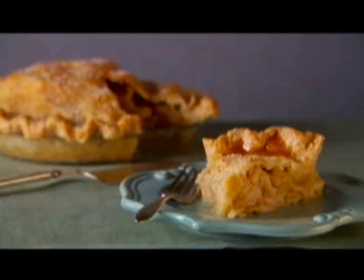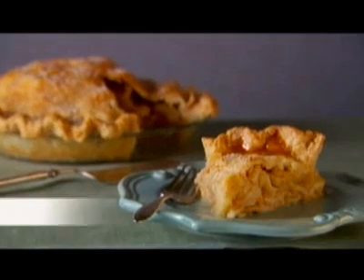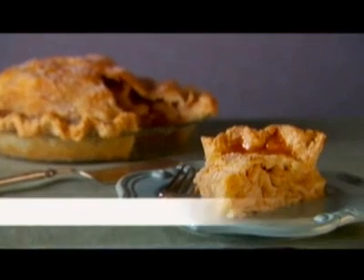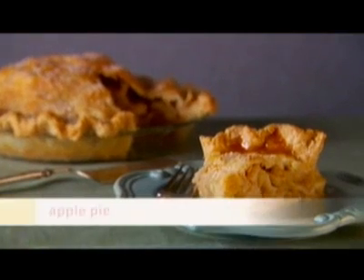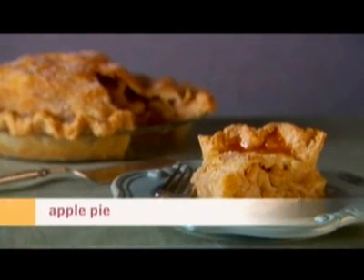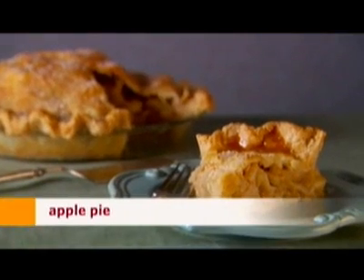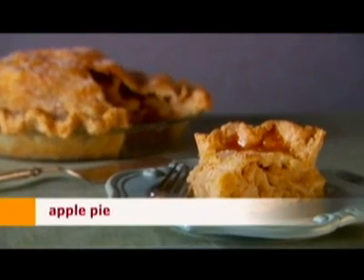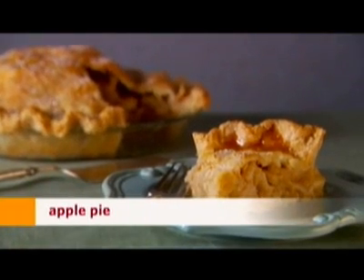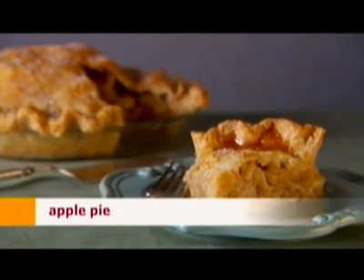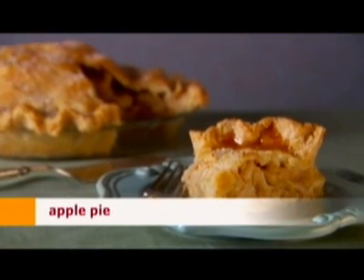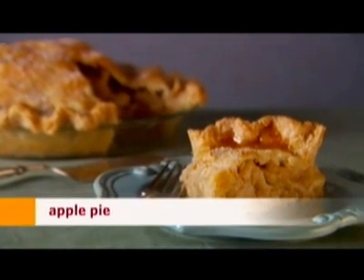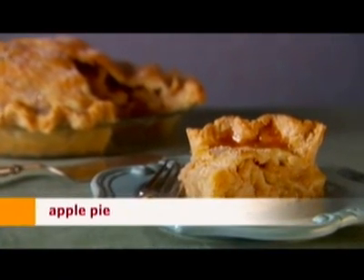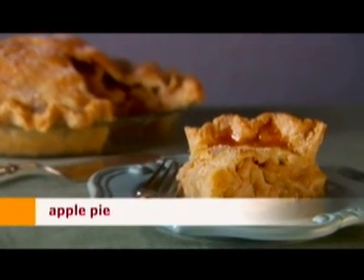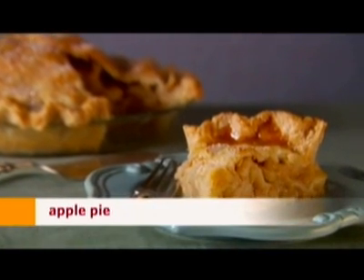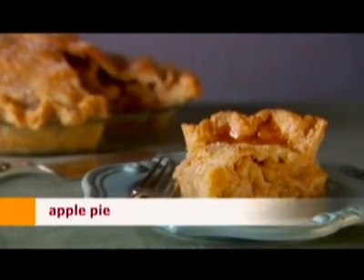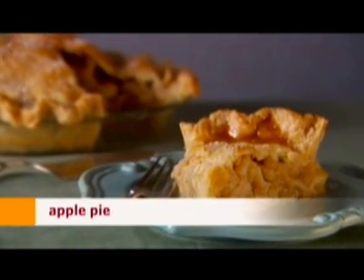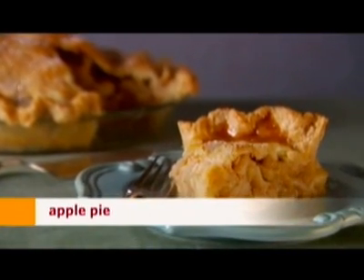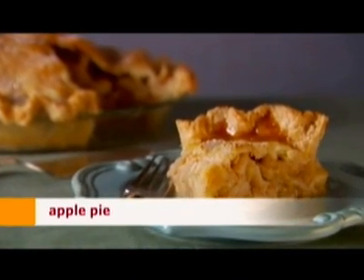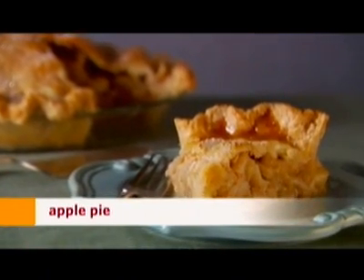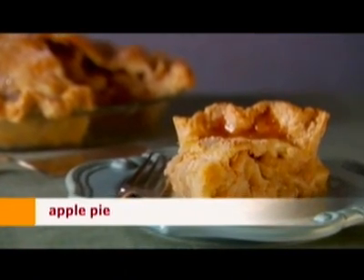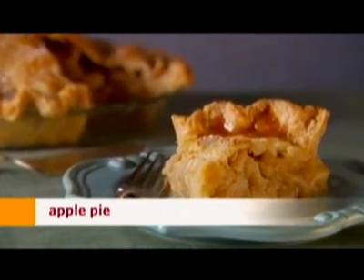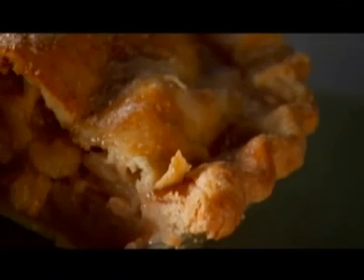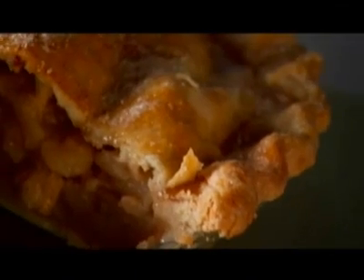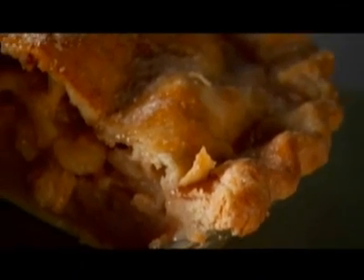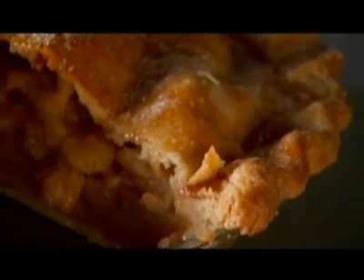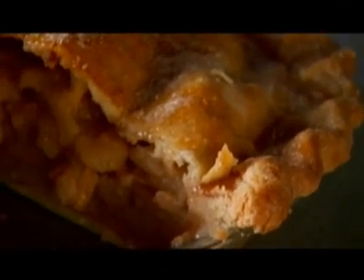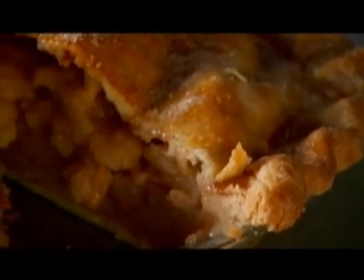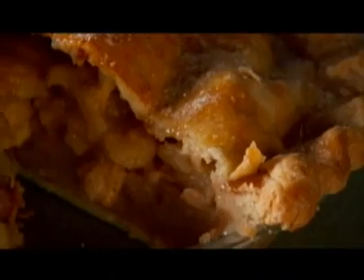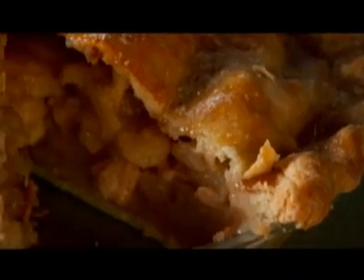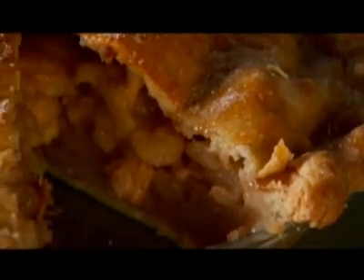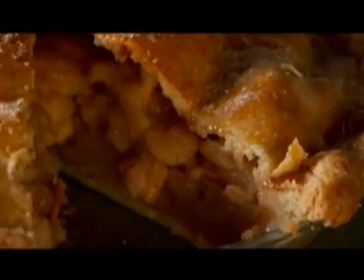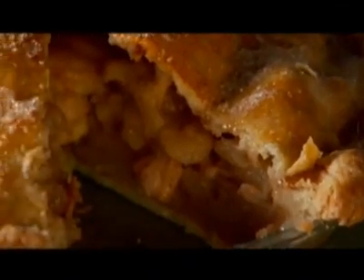The ingredients for our apple pie are very basic. We fill our flaky buttery crust with Granny Smith apples.